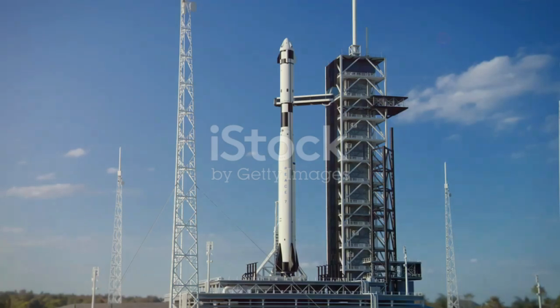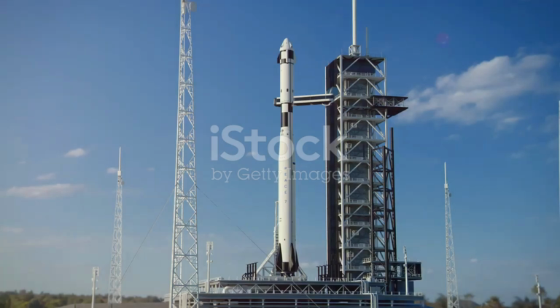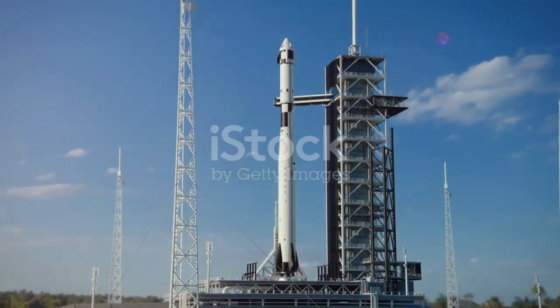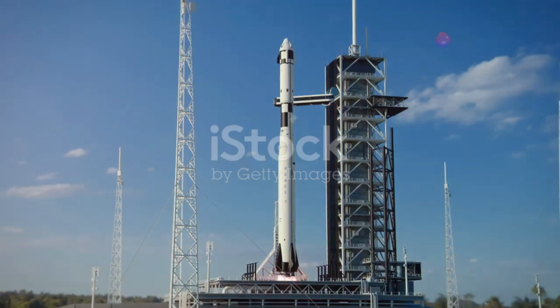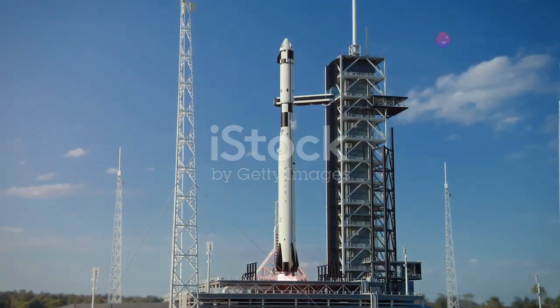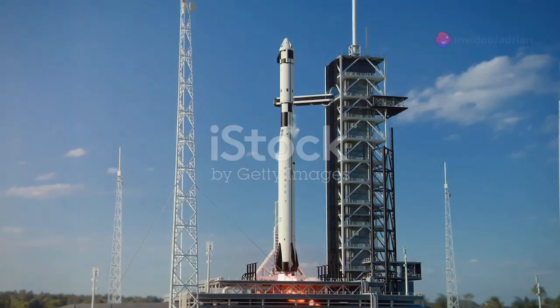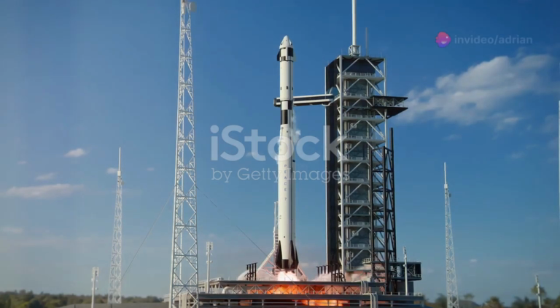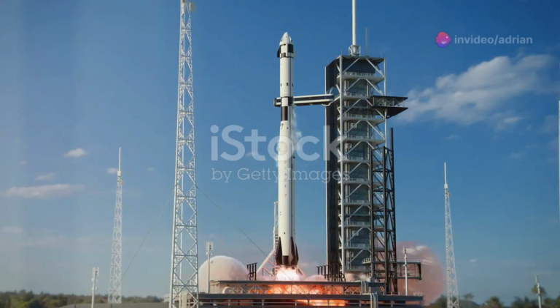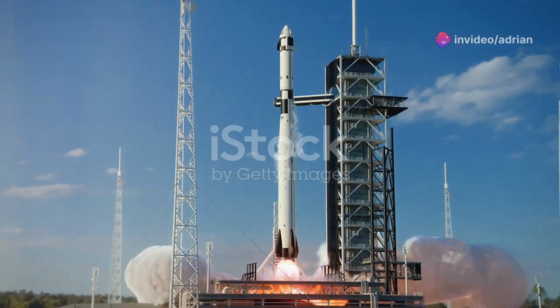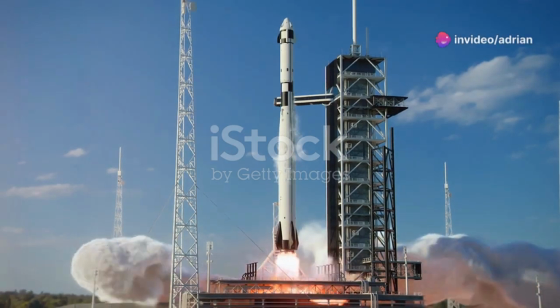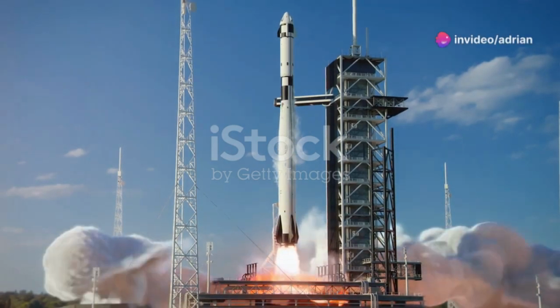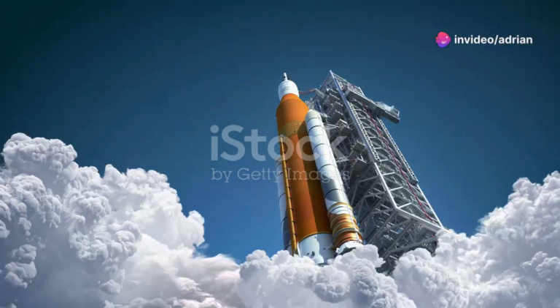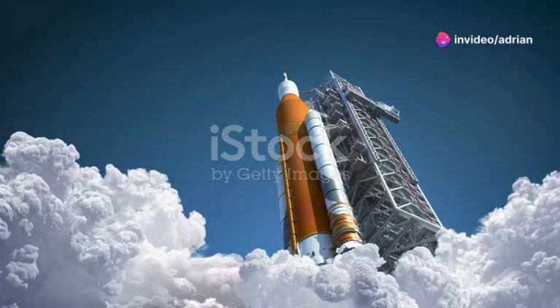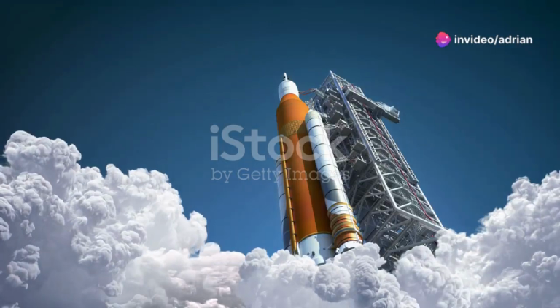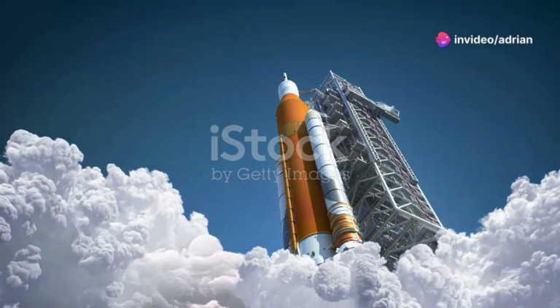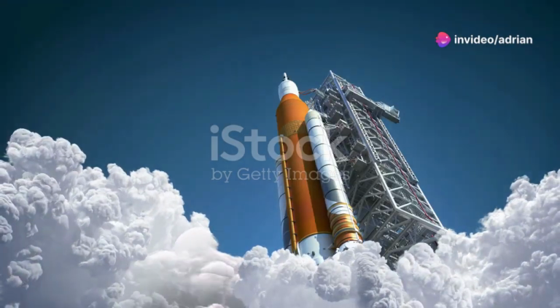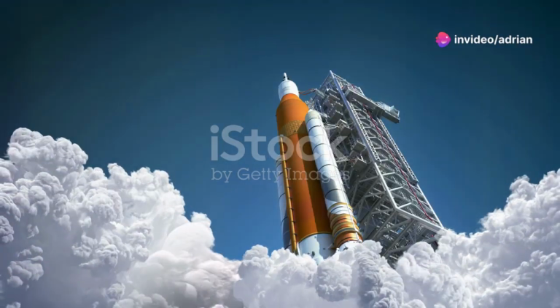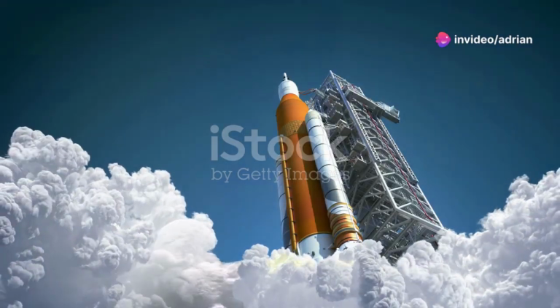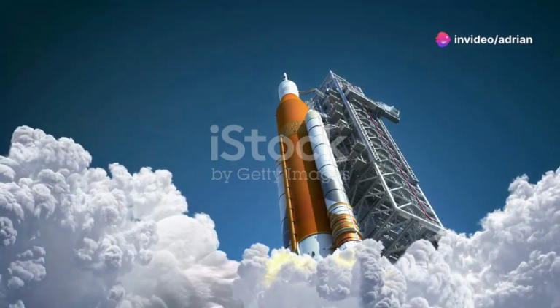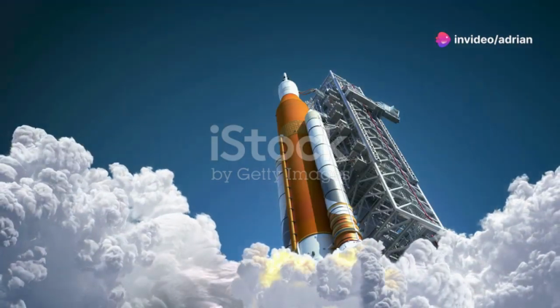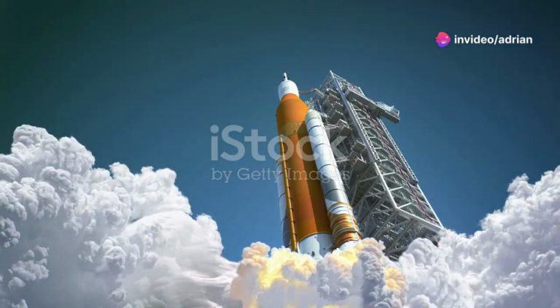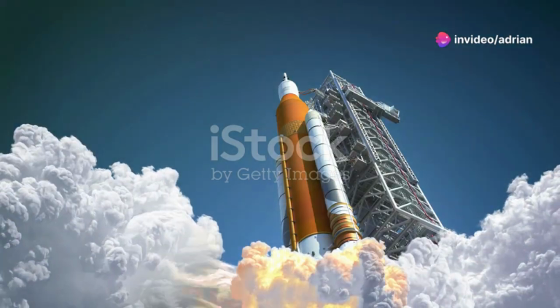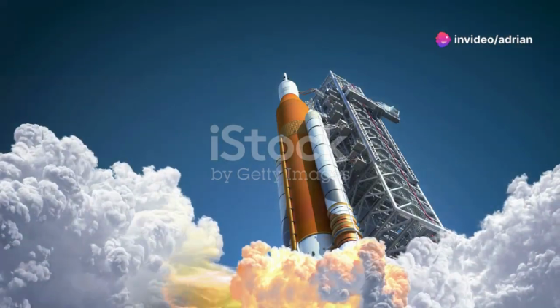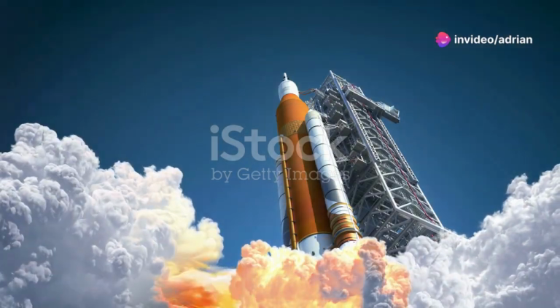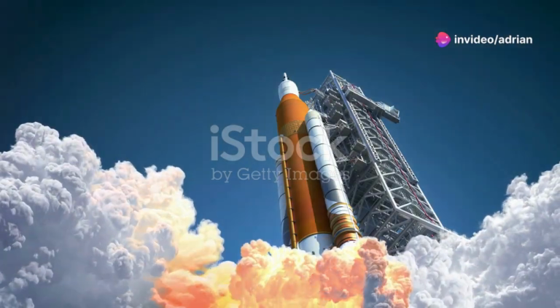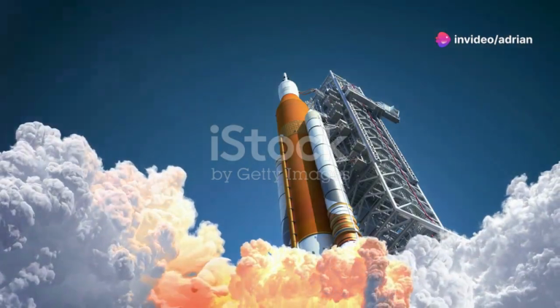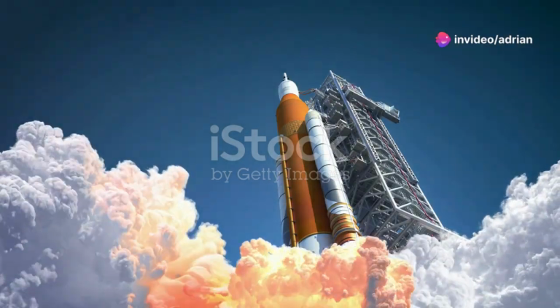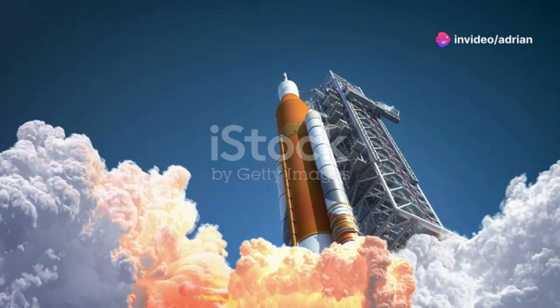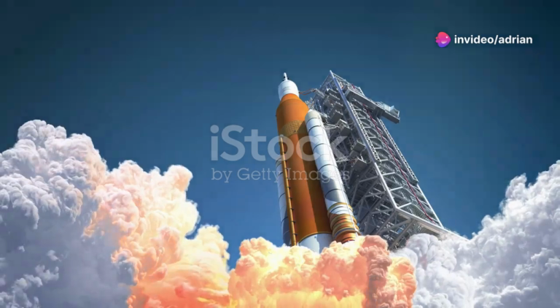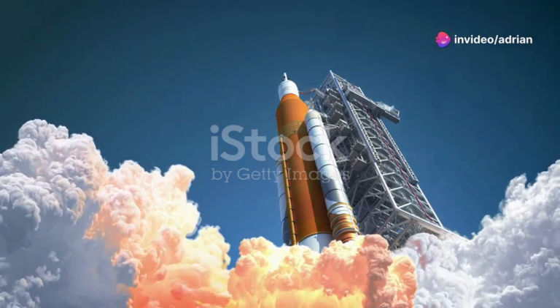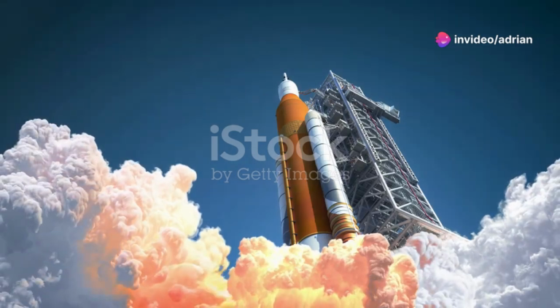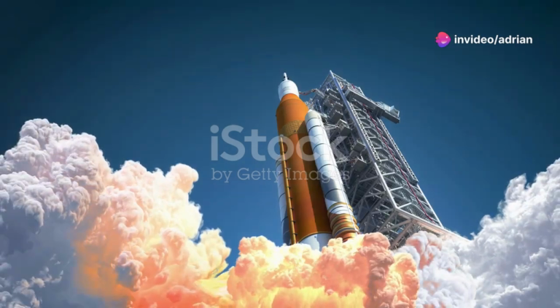Hey, space explorers, get ready to blast off on an unforgettable adventure at the Kennedy Space Center Visitor Complex.